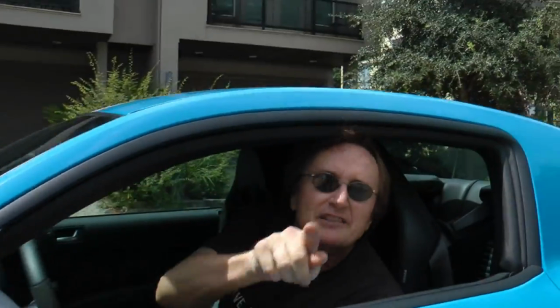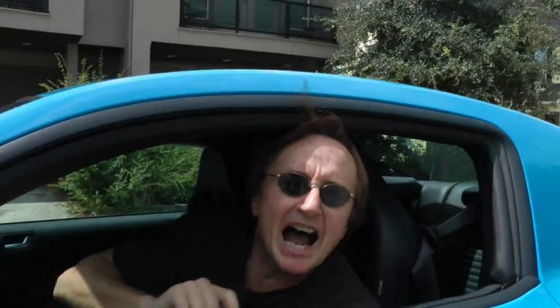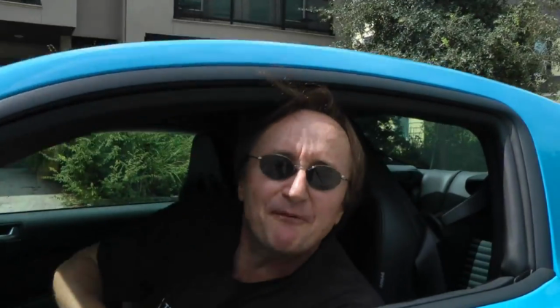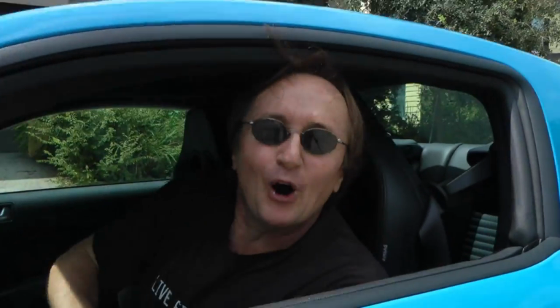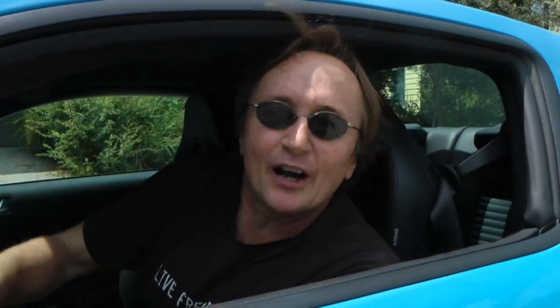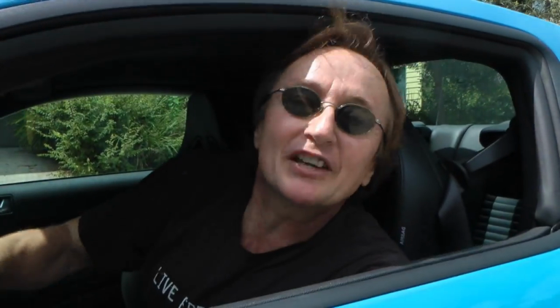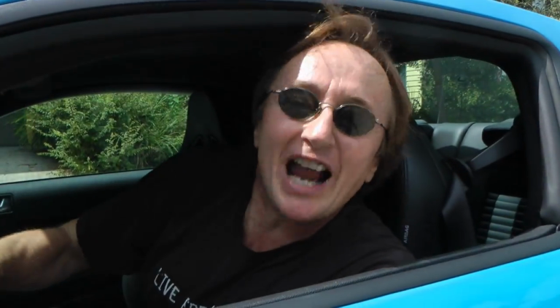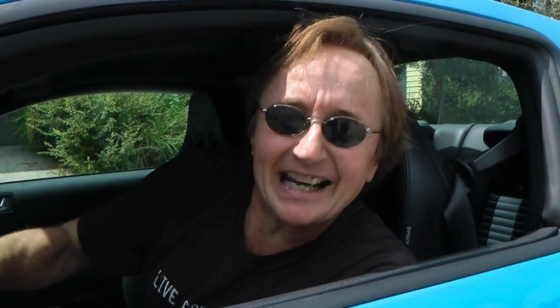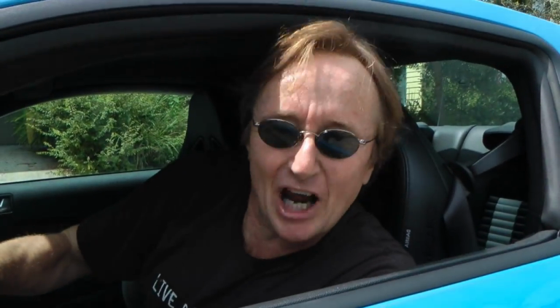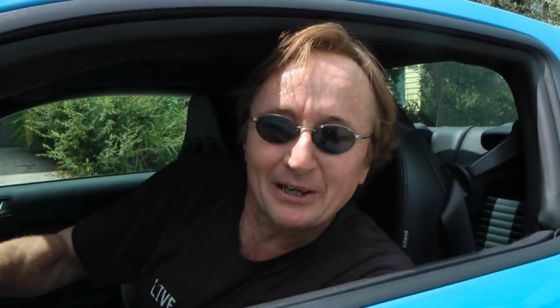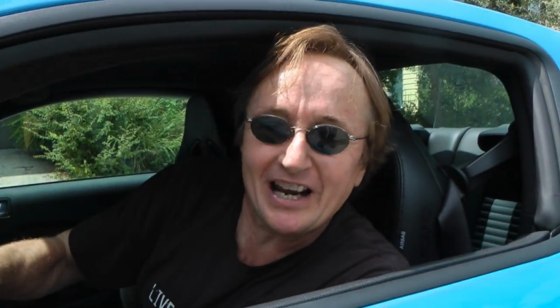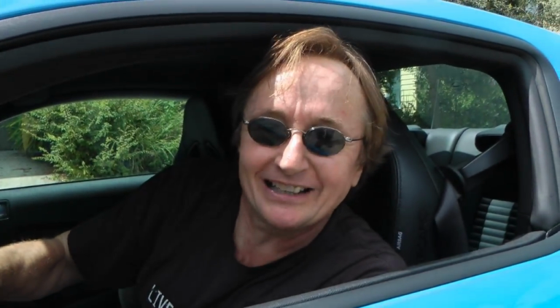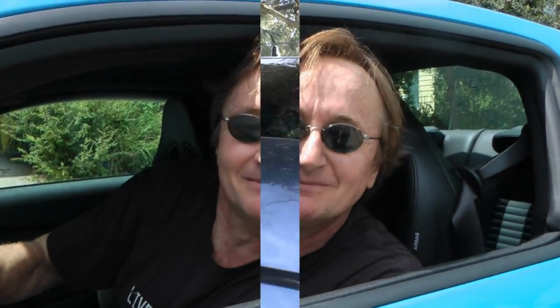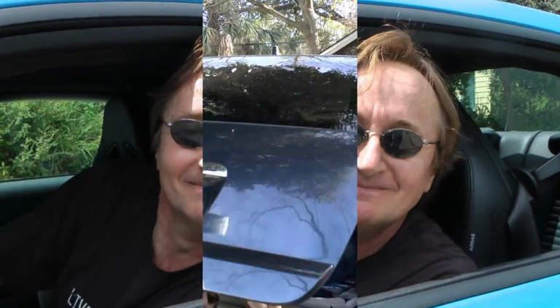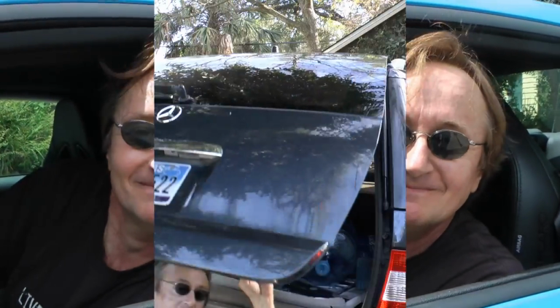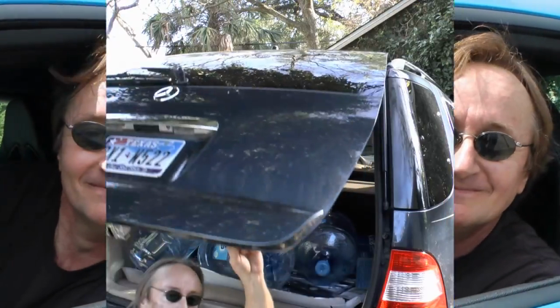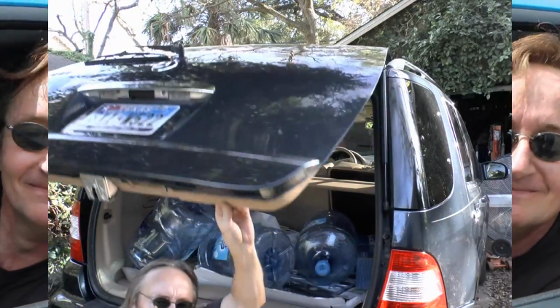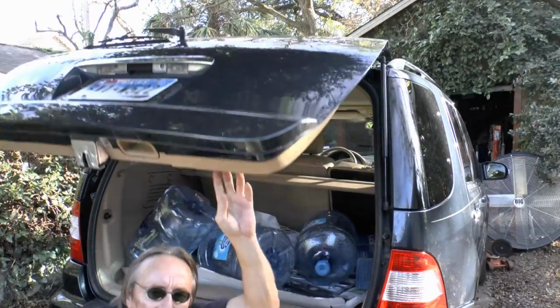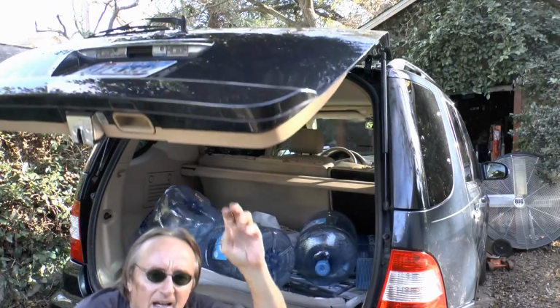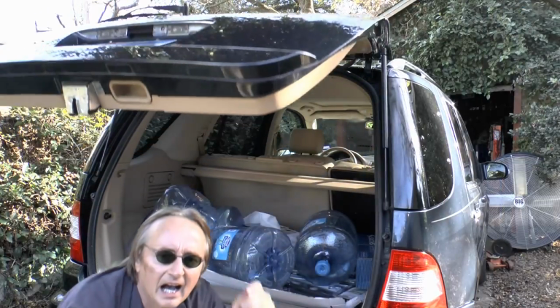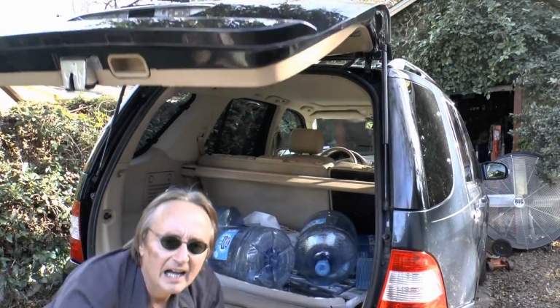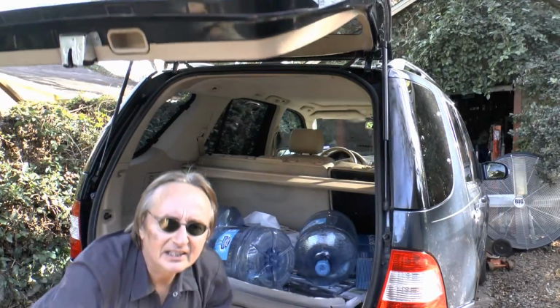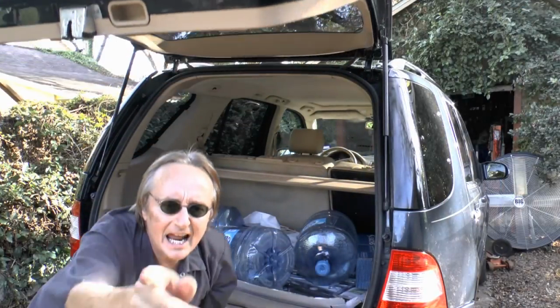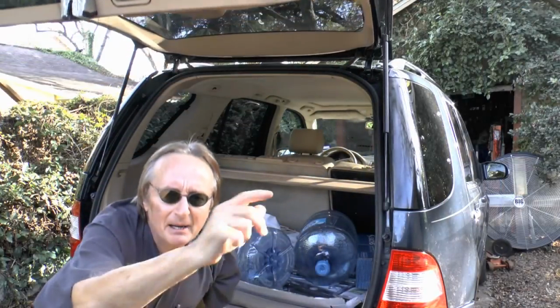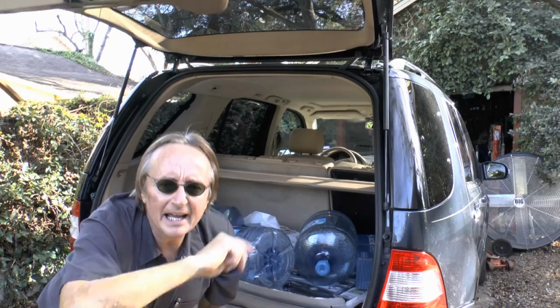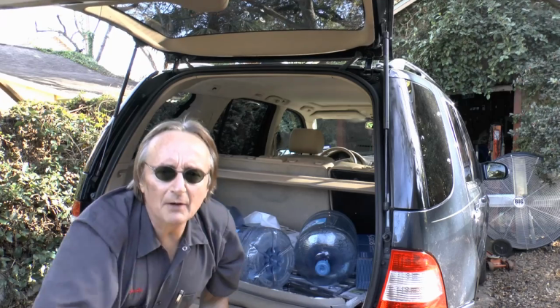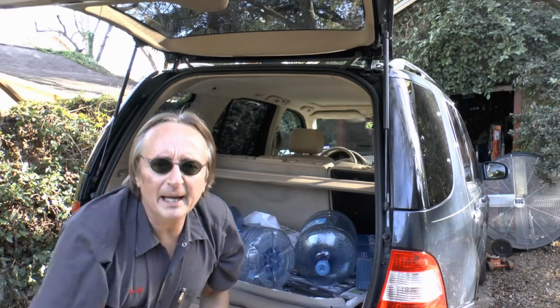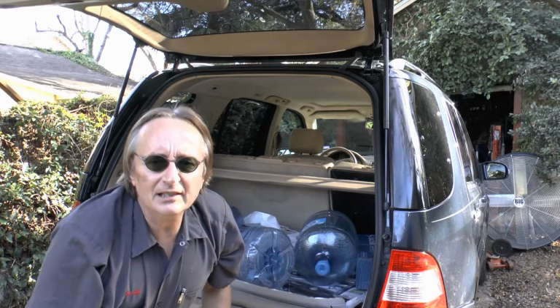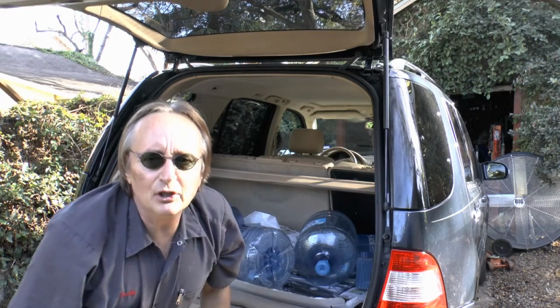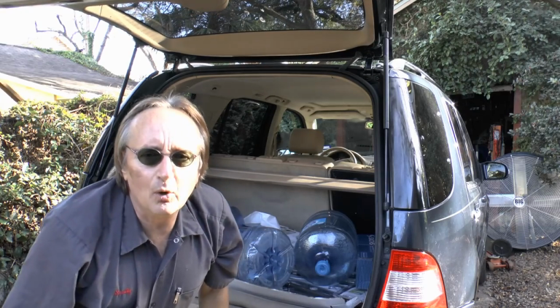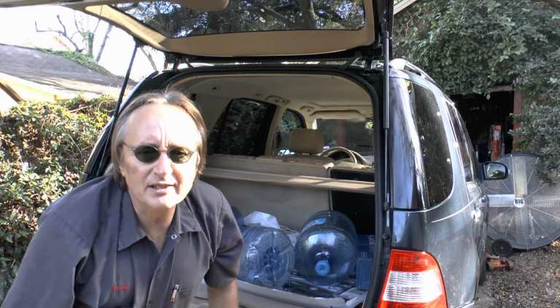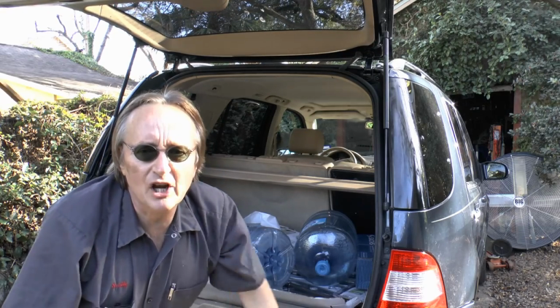Welcome to the Scotty Kilmer Channel. Today I'm going to help you answer the question: do you really need to buy new tires?